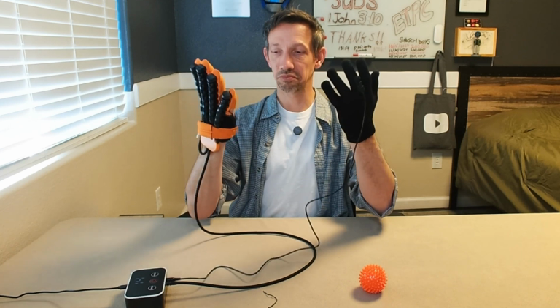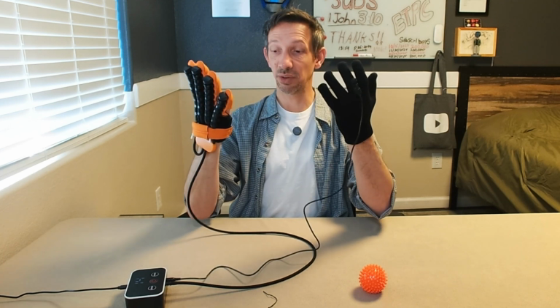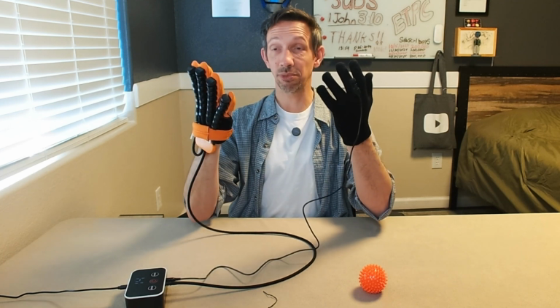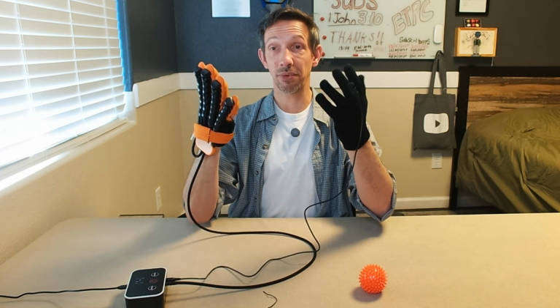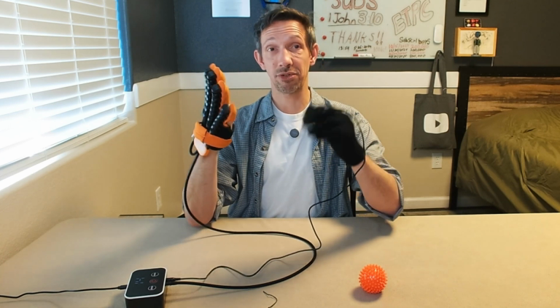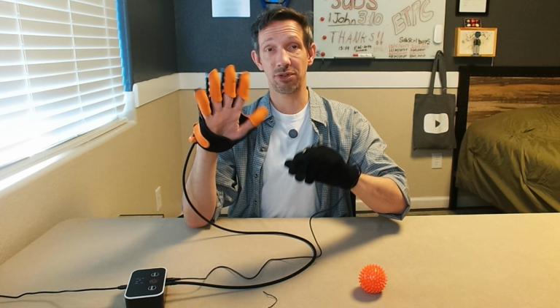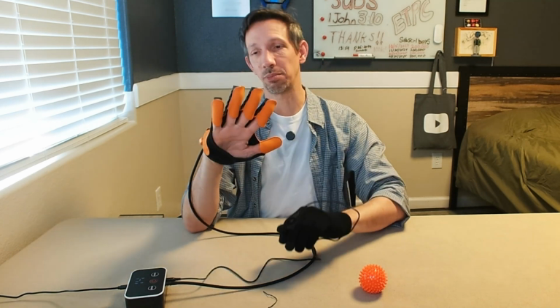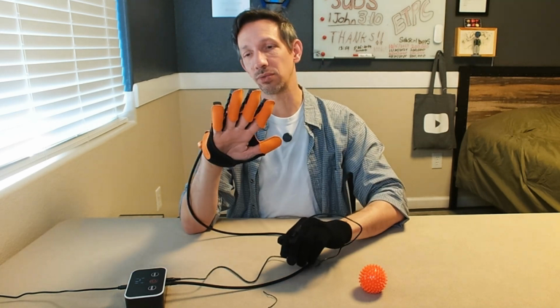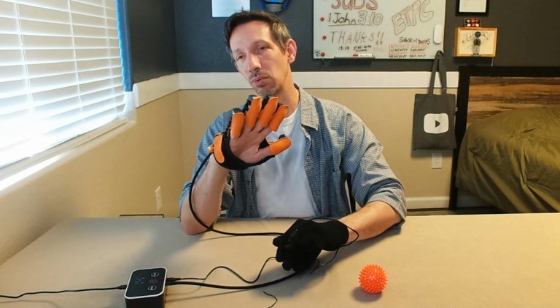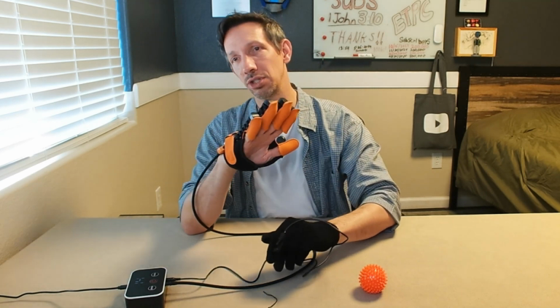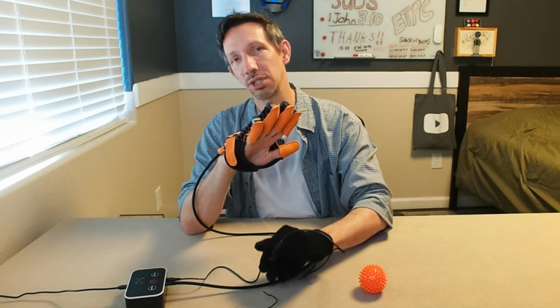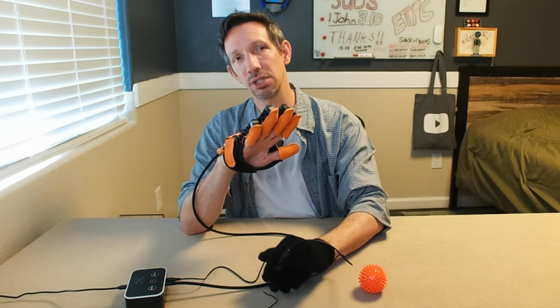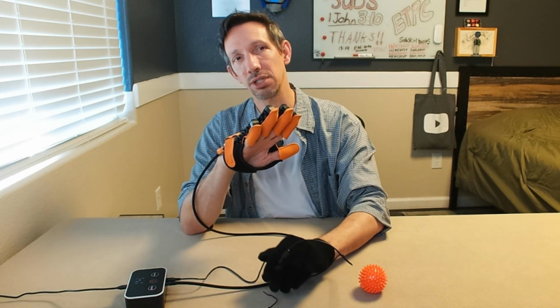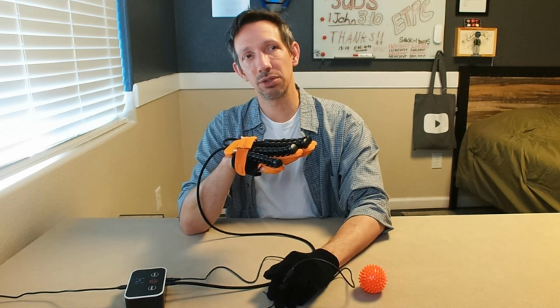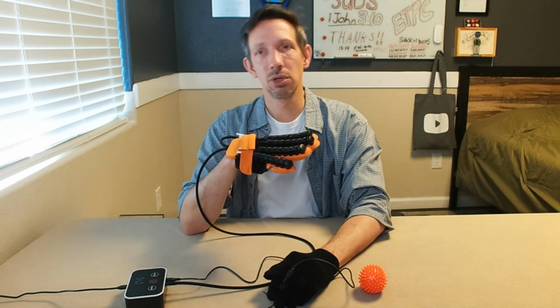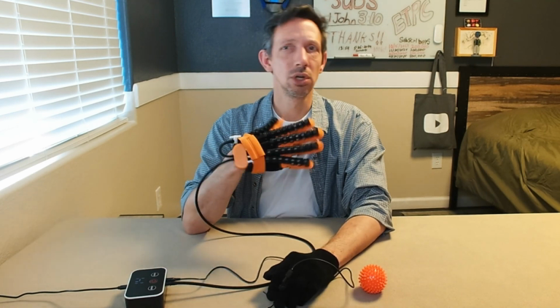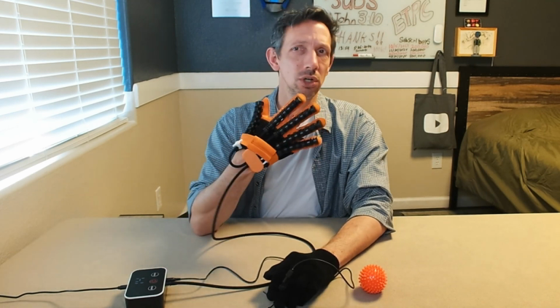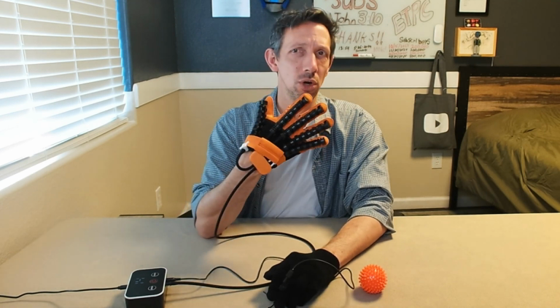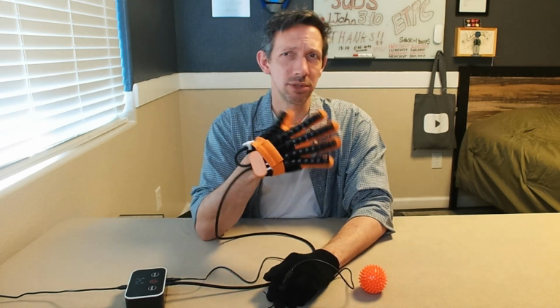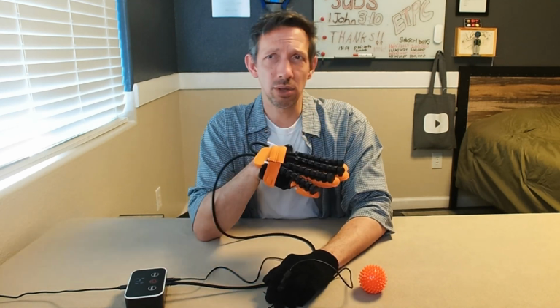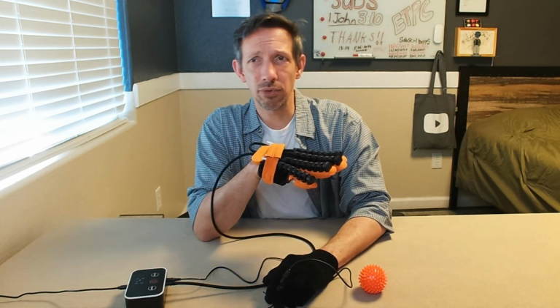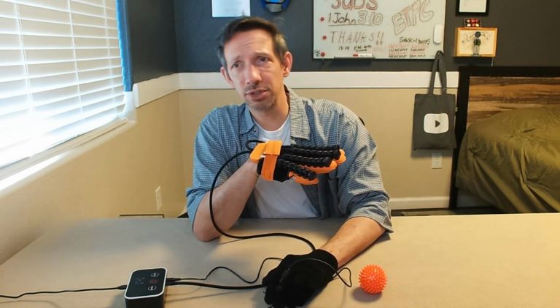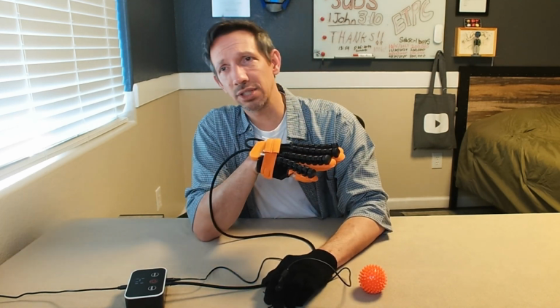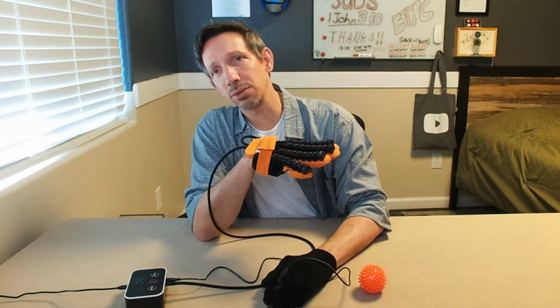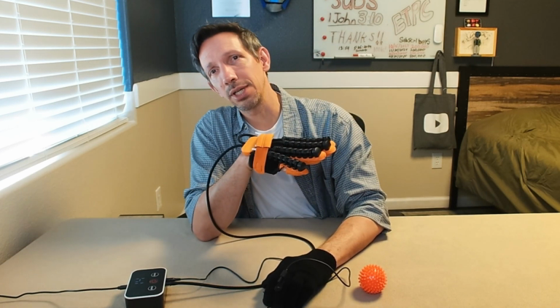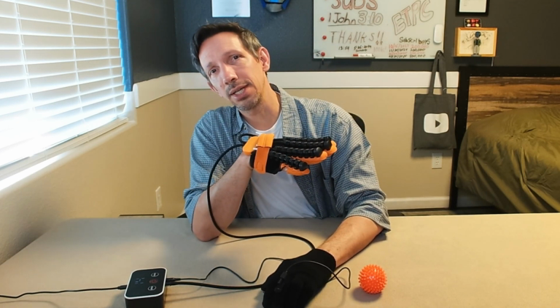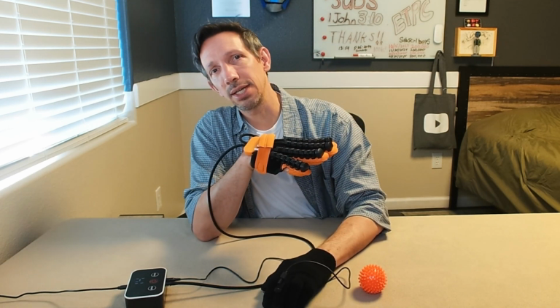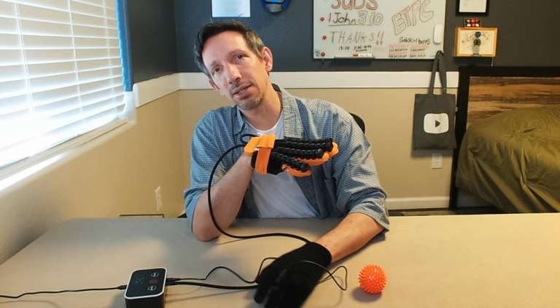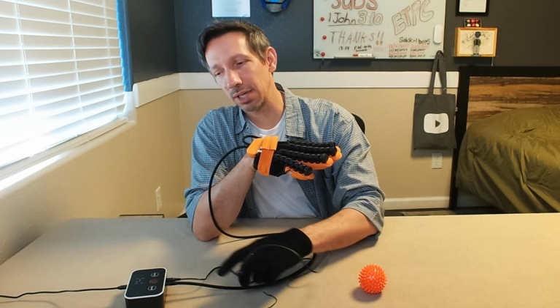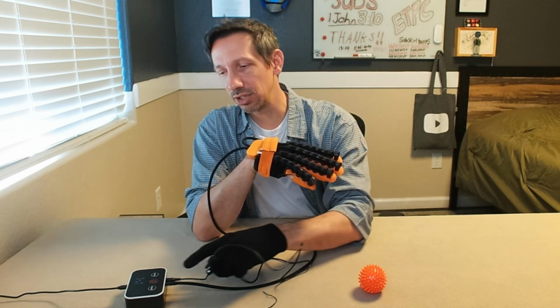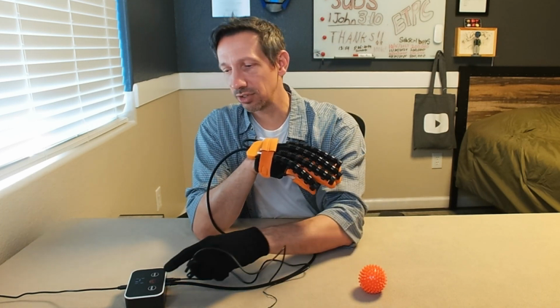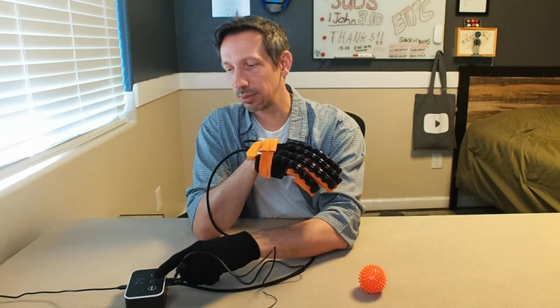Anyways my friends, thanks so much for watching this review. Hope it's helpful — you guys have a great day and I'll catch you next time.